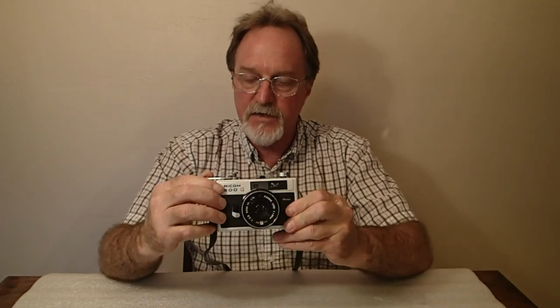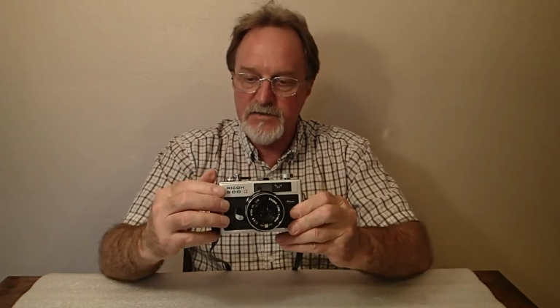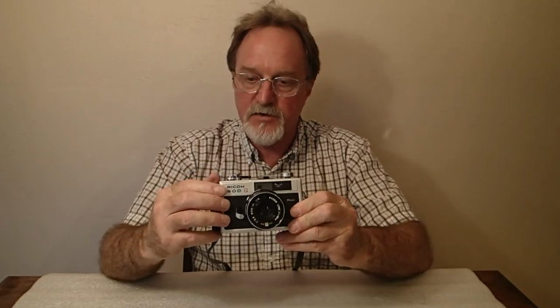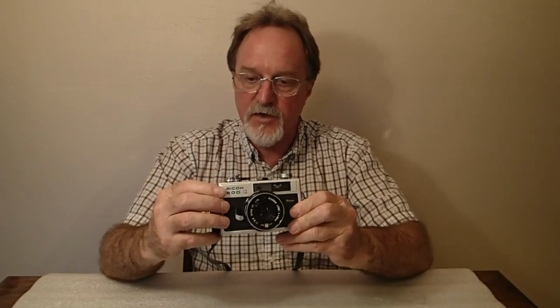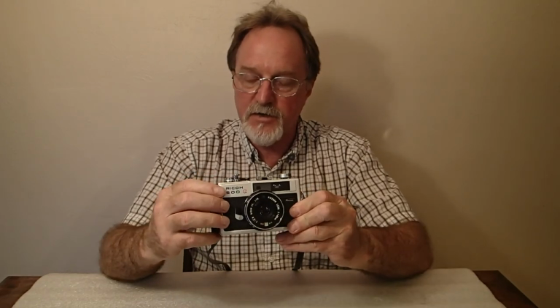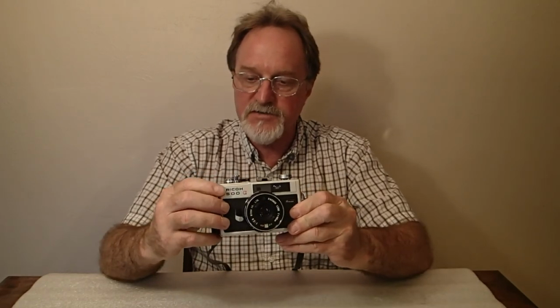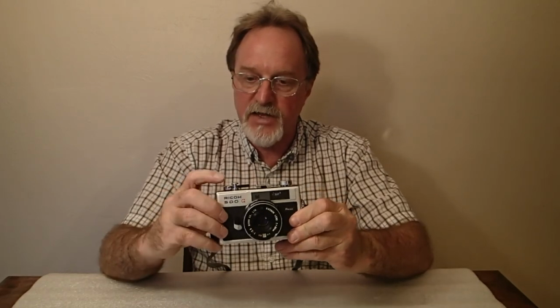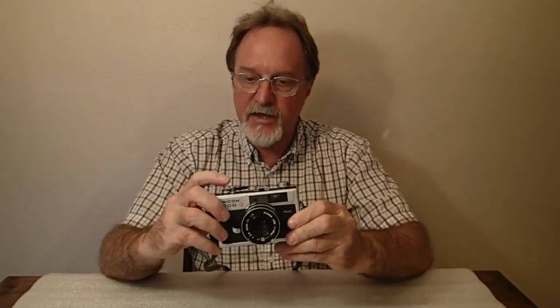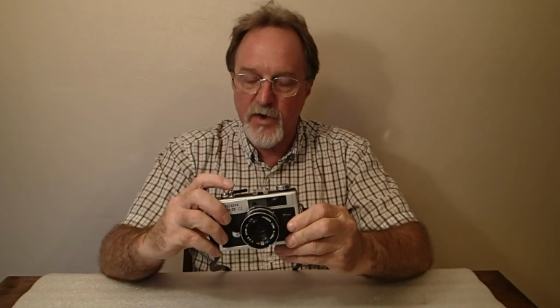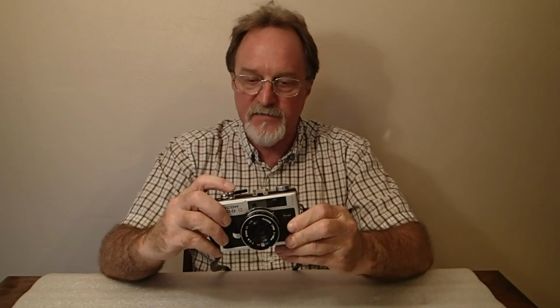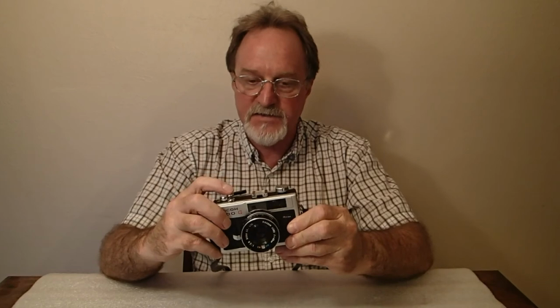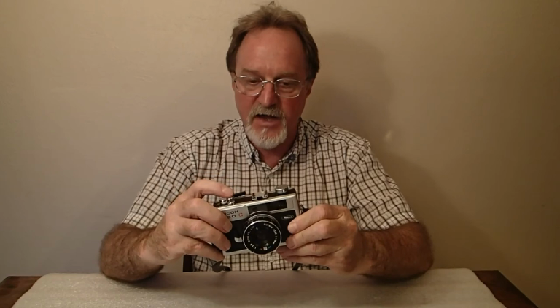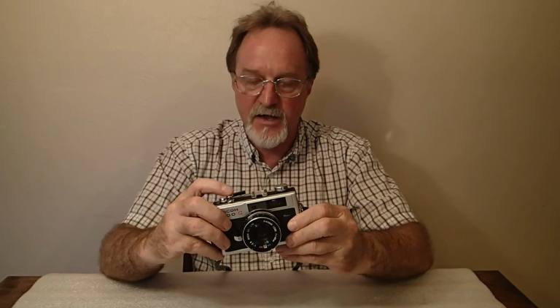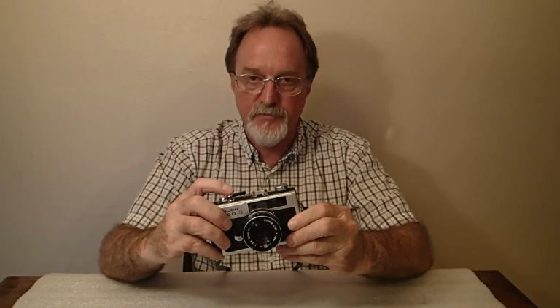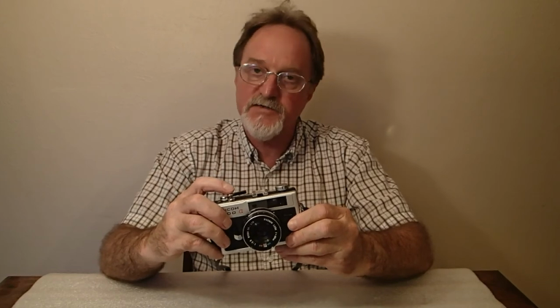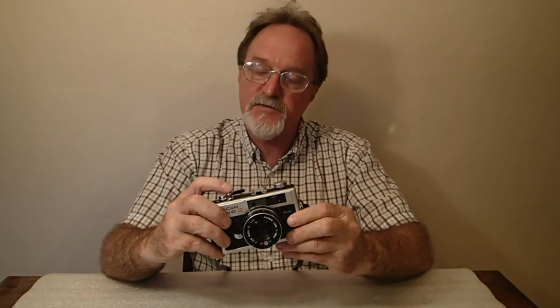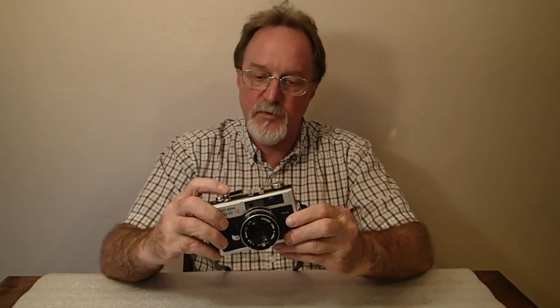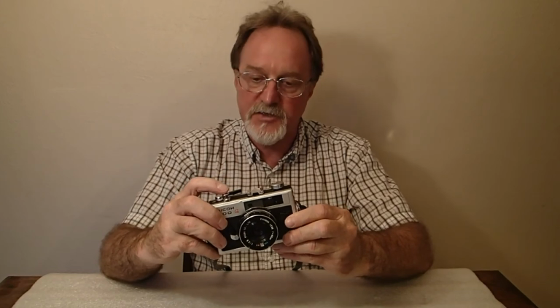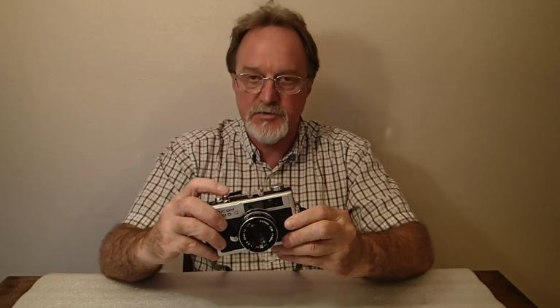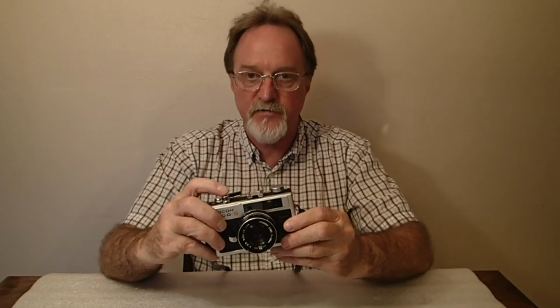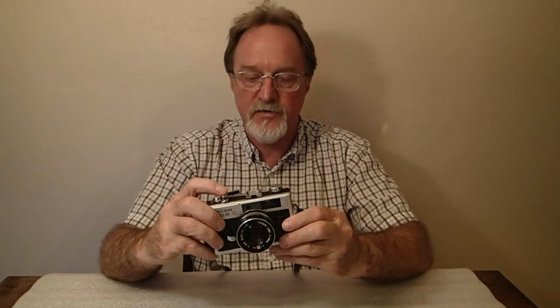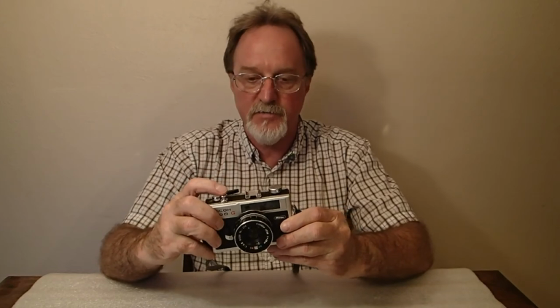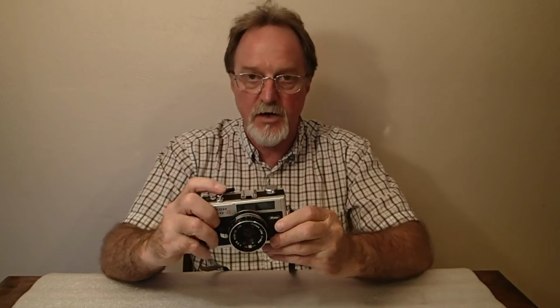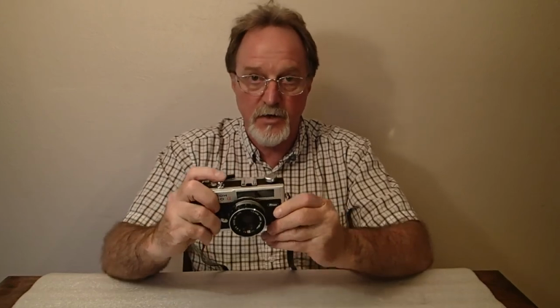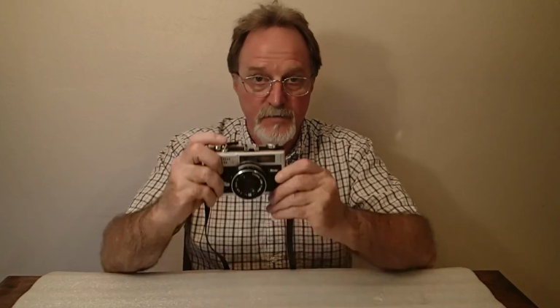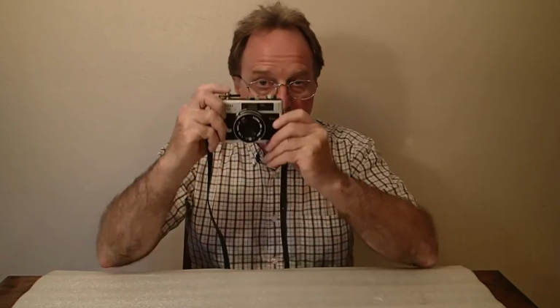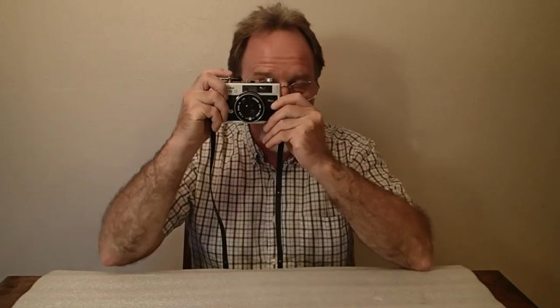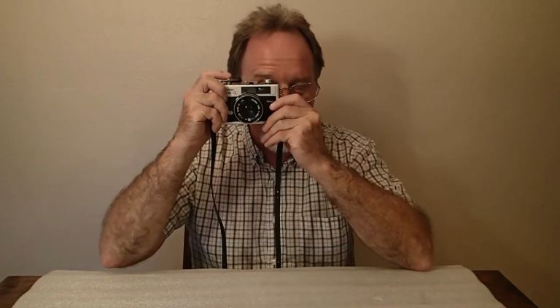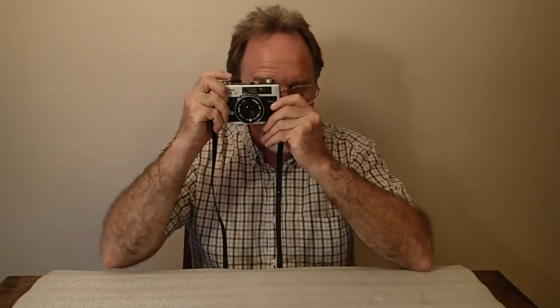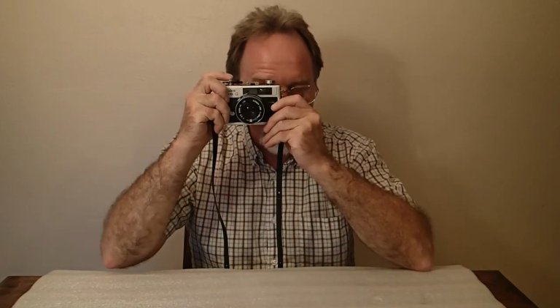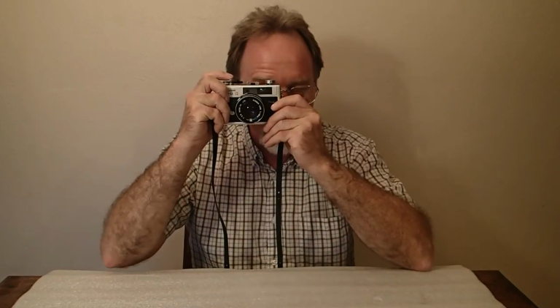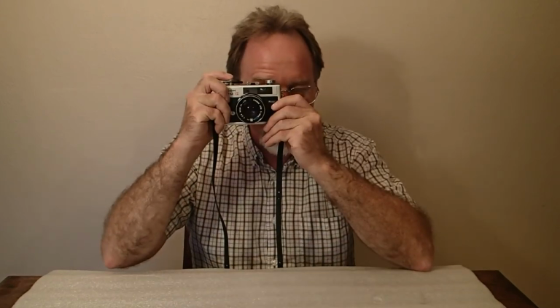I'll load some black and white in this one and post some more pictures over on the blog. I'll see you then.